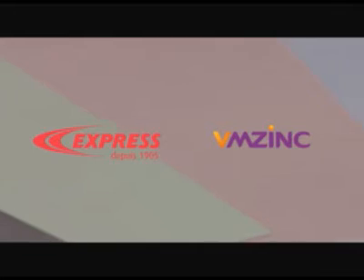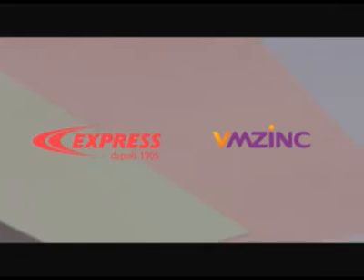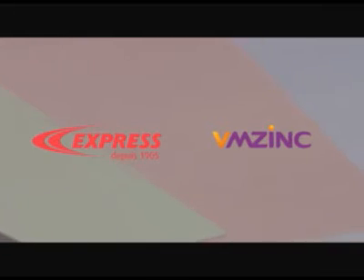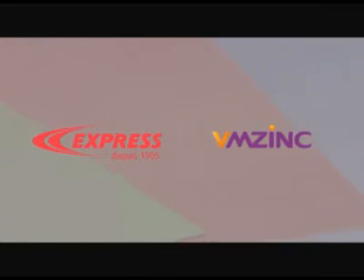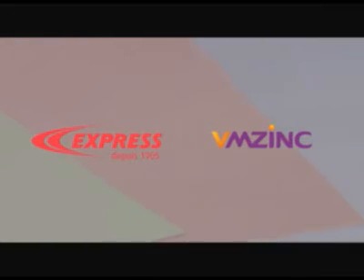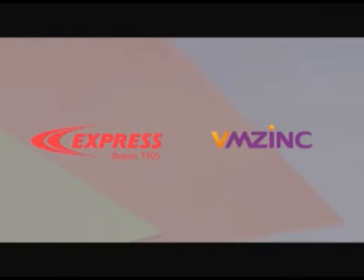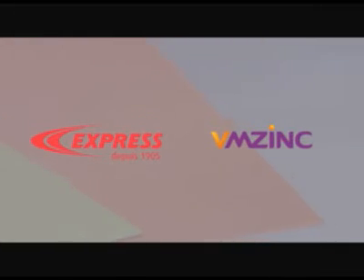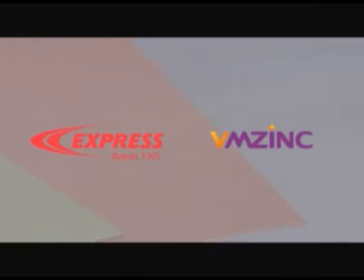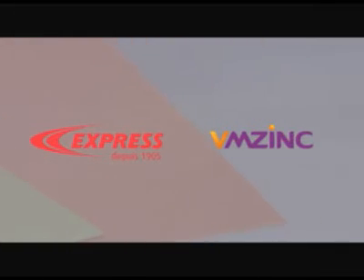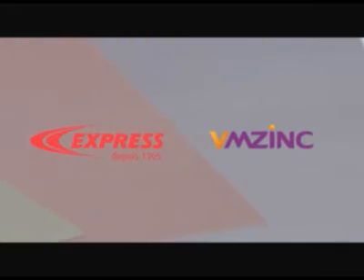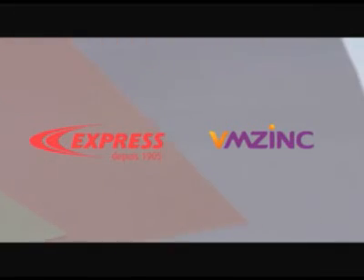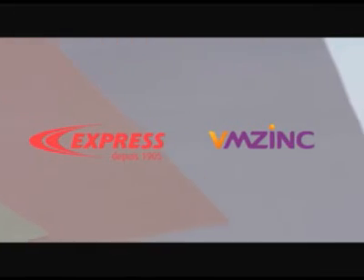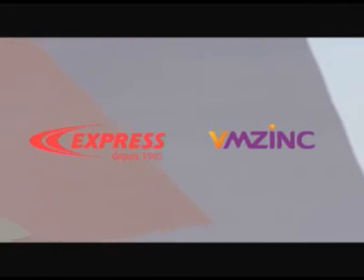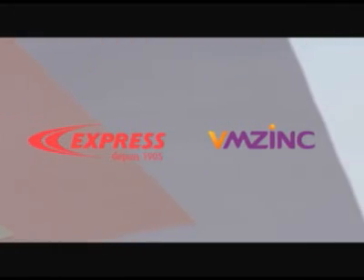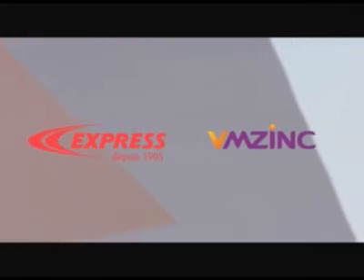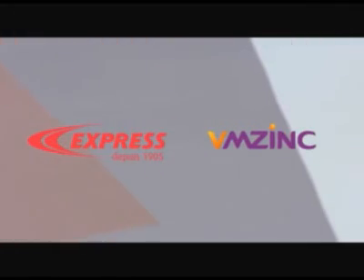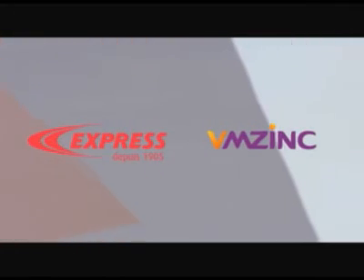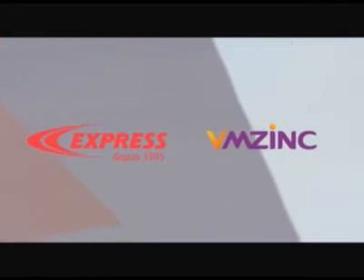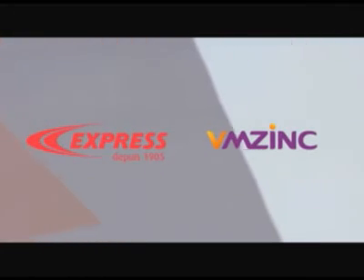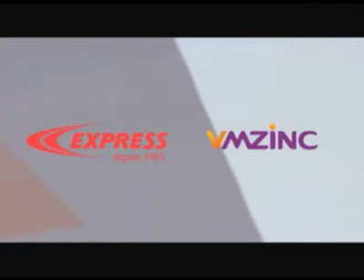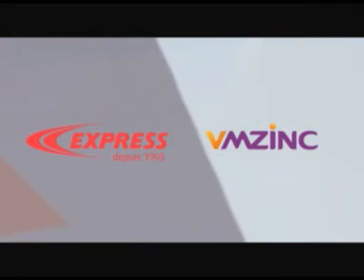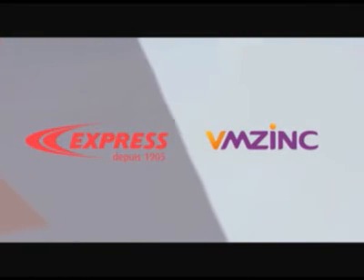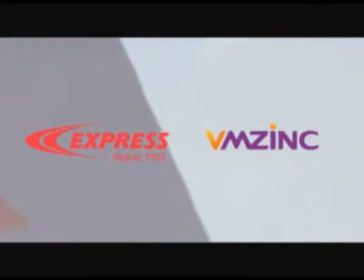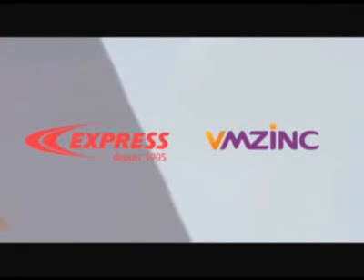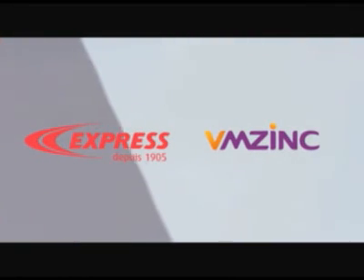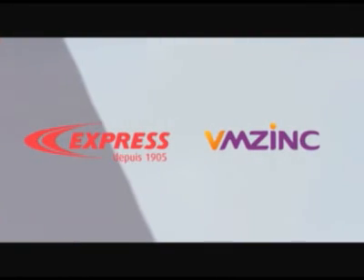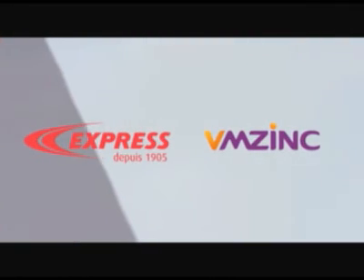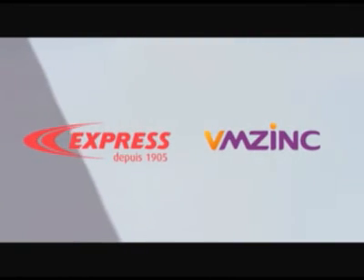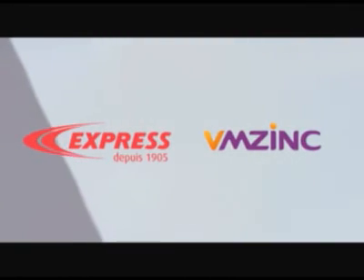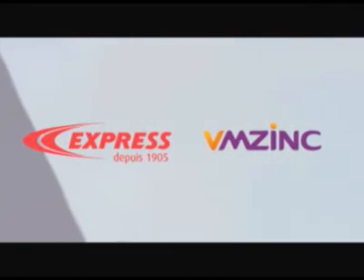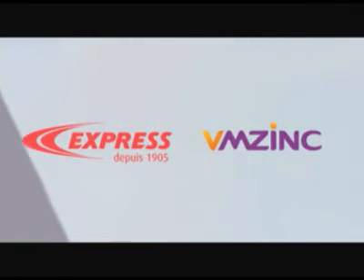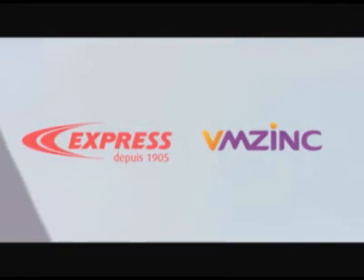Express and VMZinc — your partners for soldering that lasts.